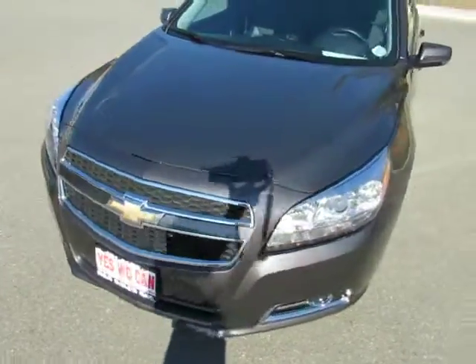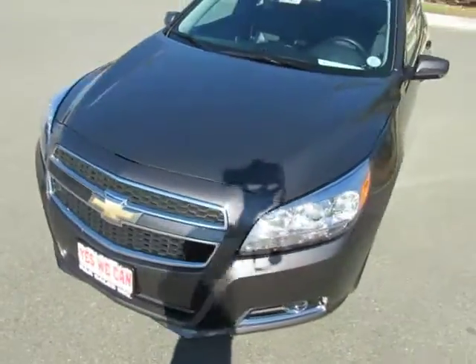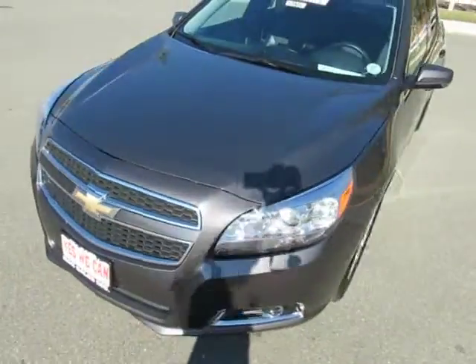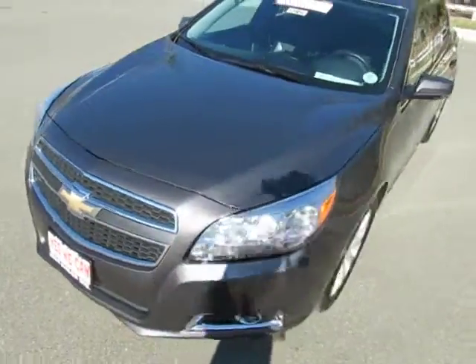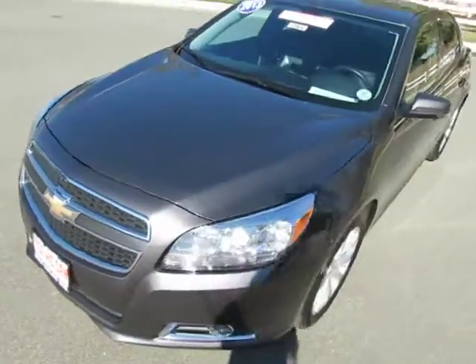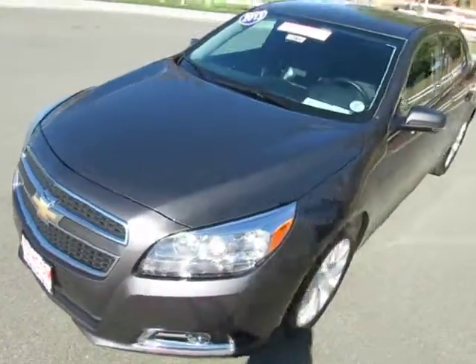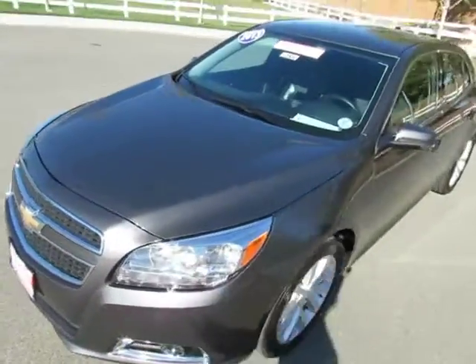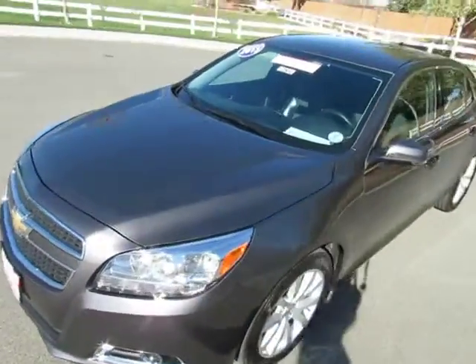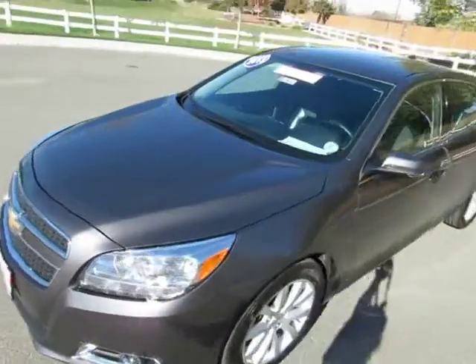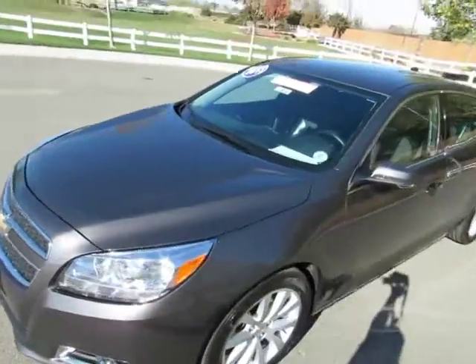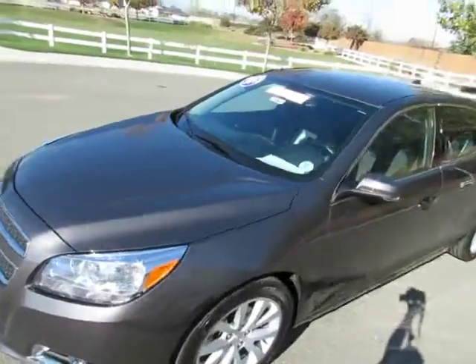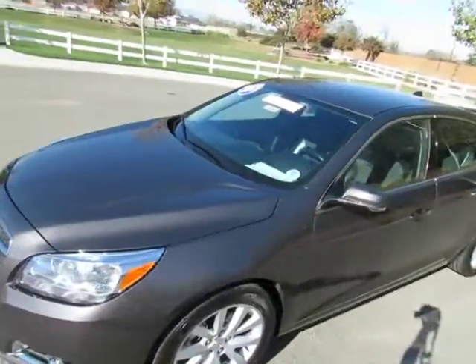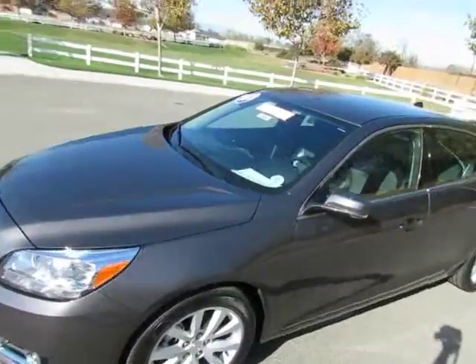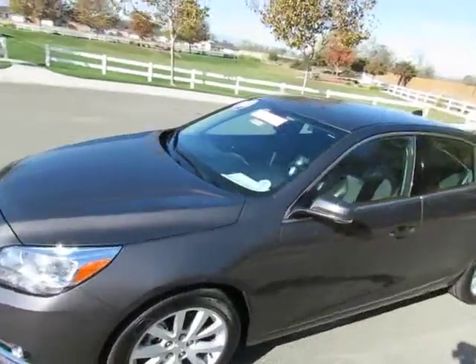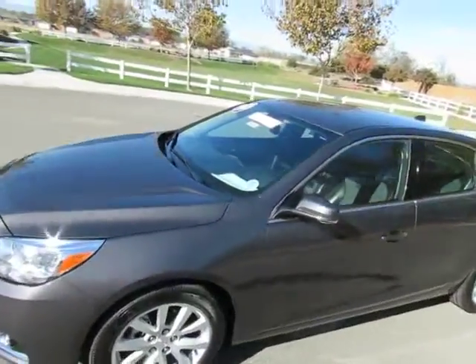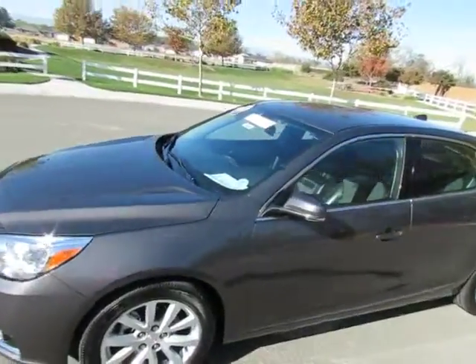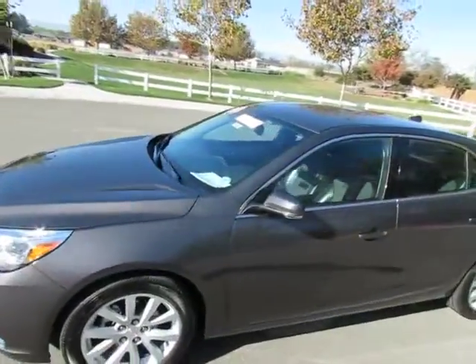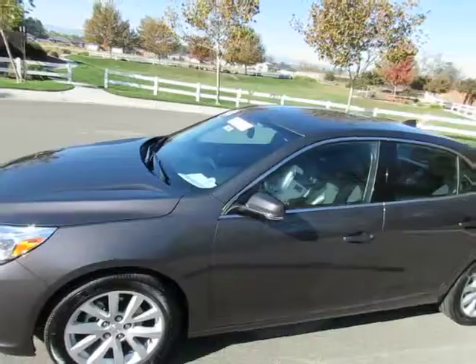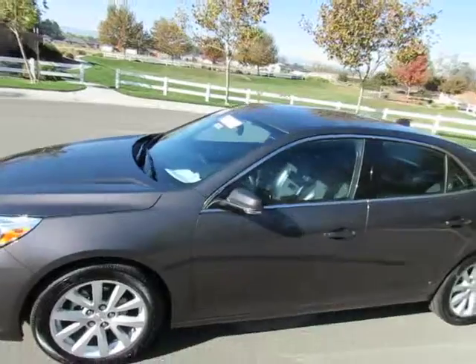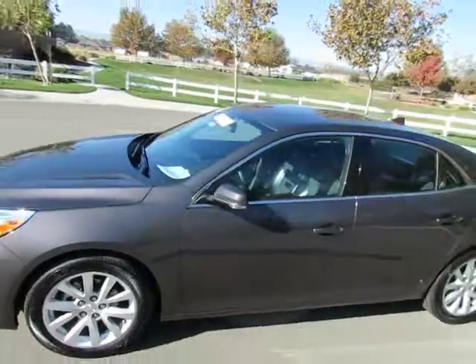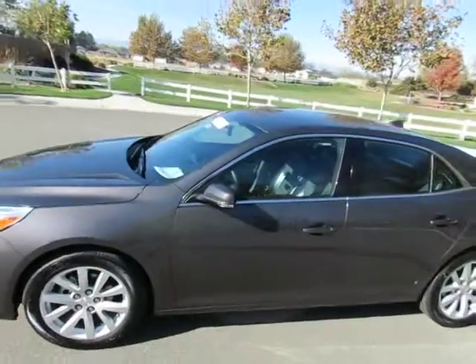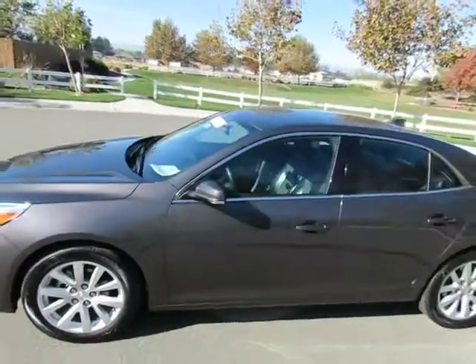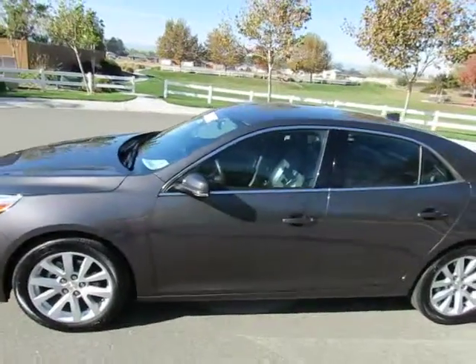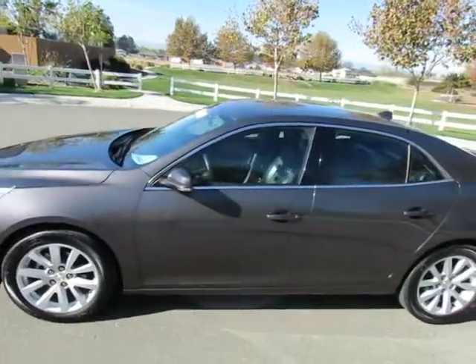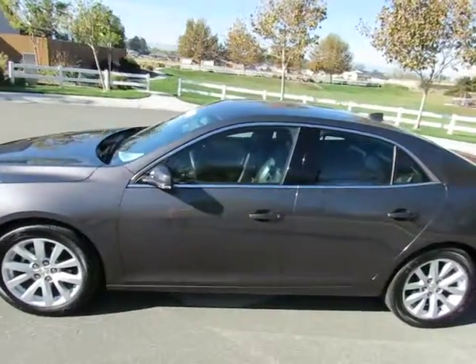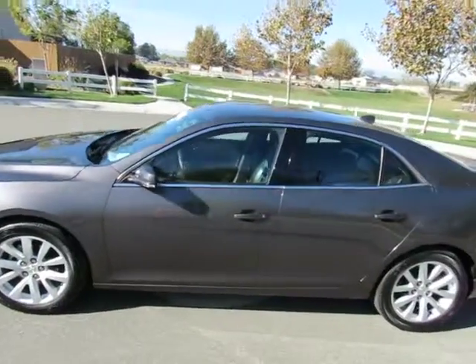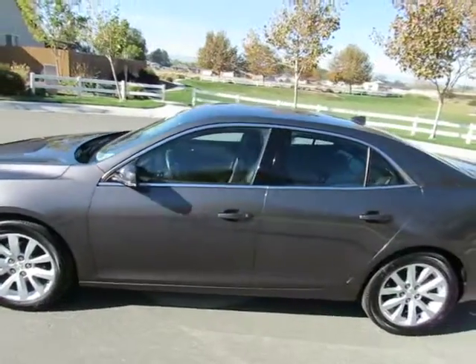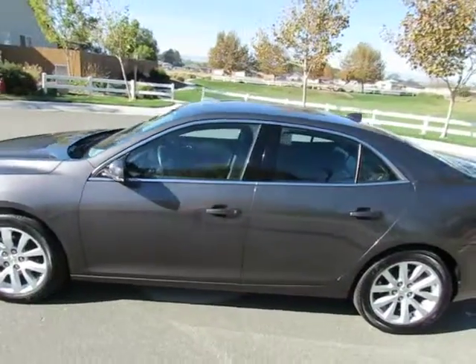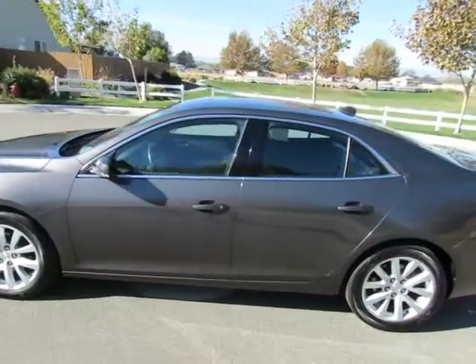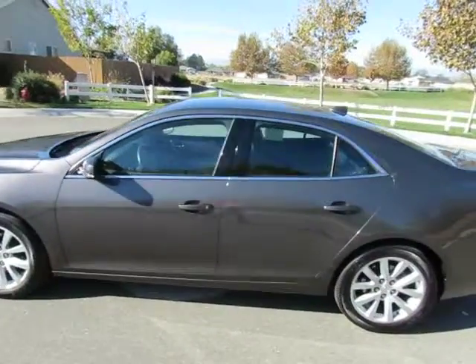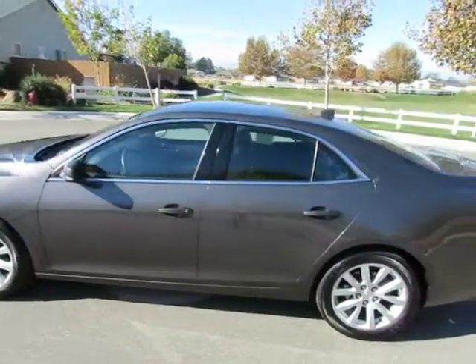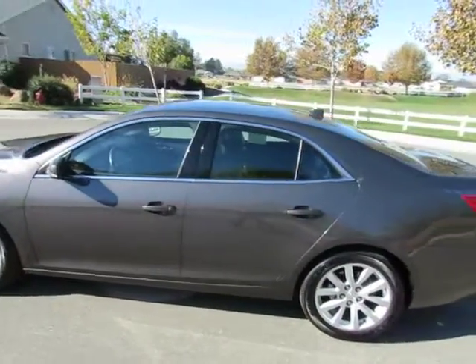R&R Sales Incorporated has an A-plus rating with the Better Business Bureau, so buy with confidence. Come on in and let us put you into a newer used car.